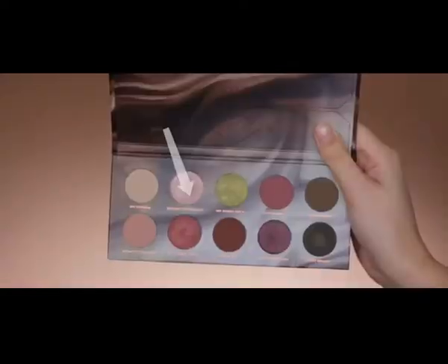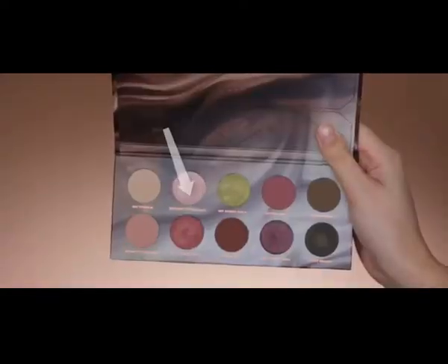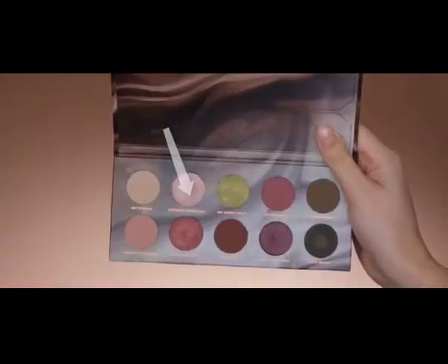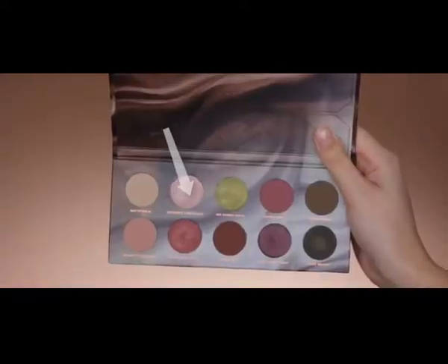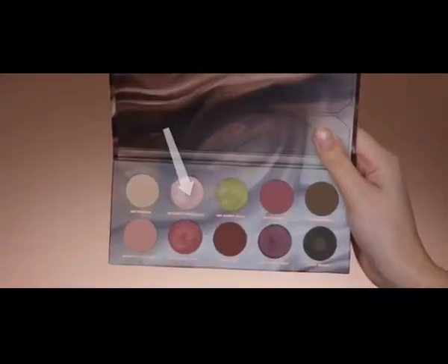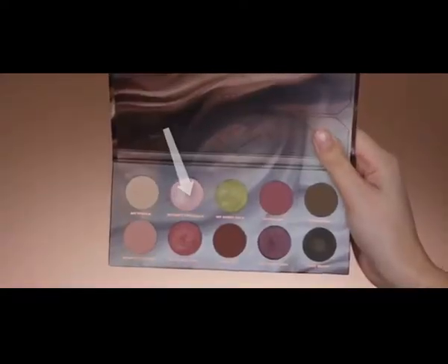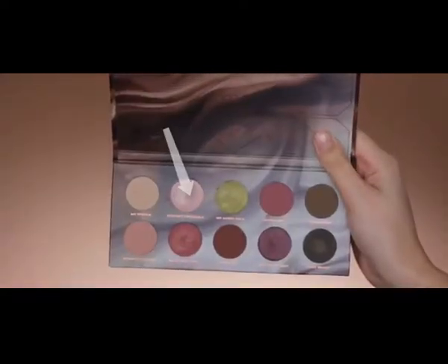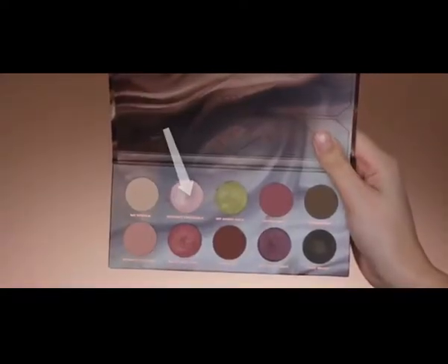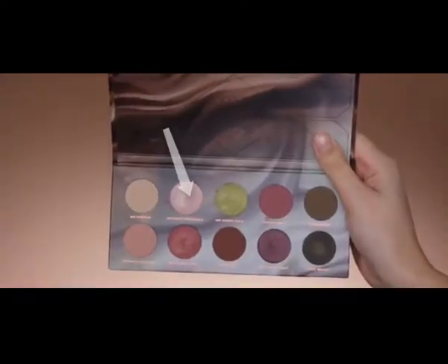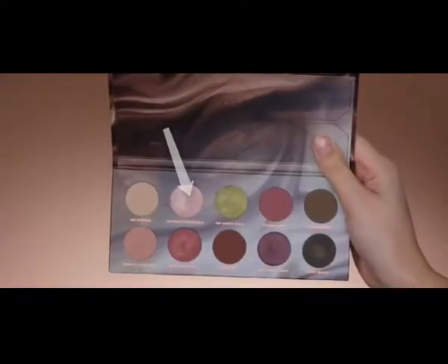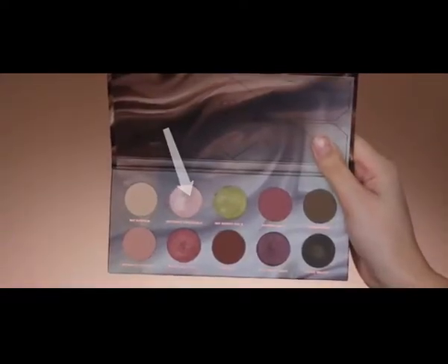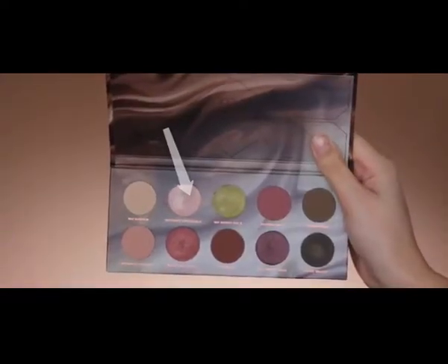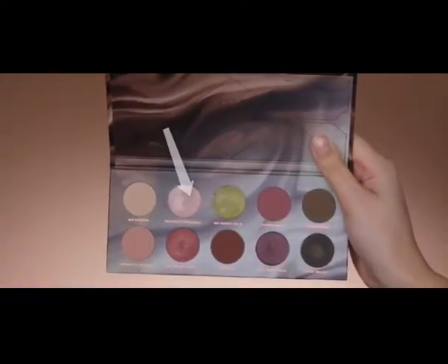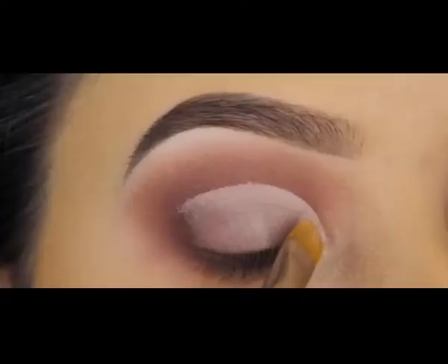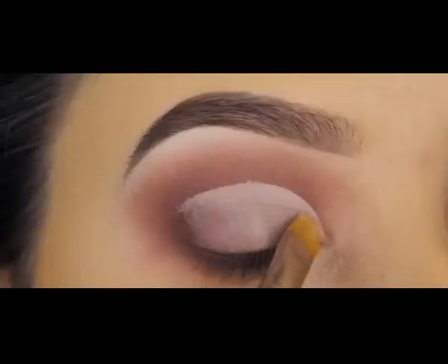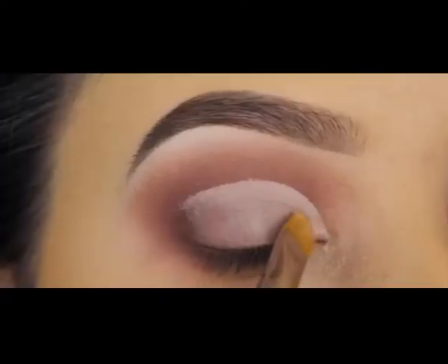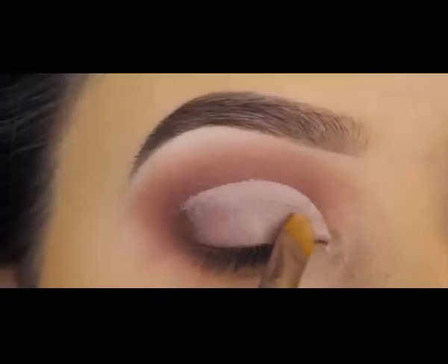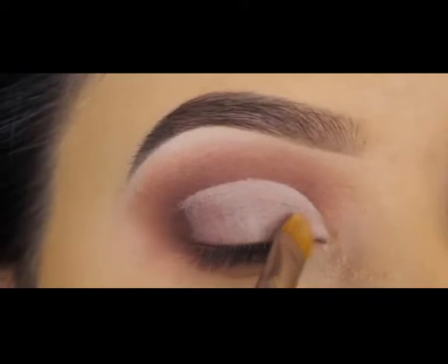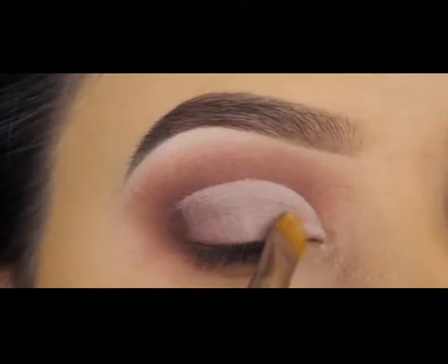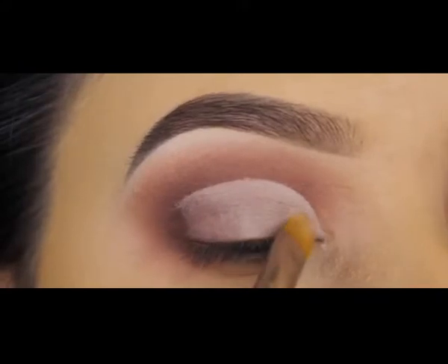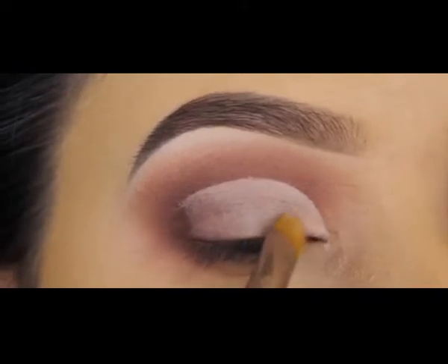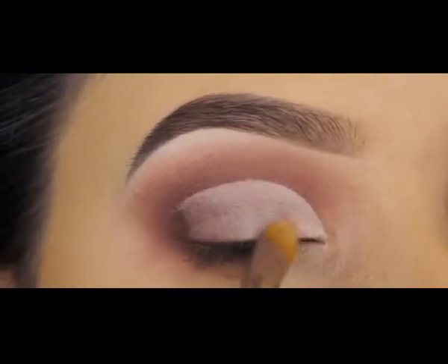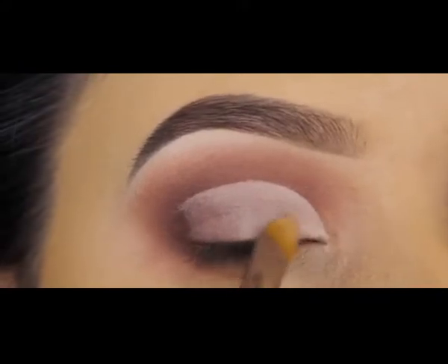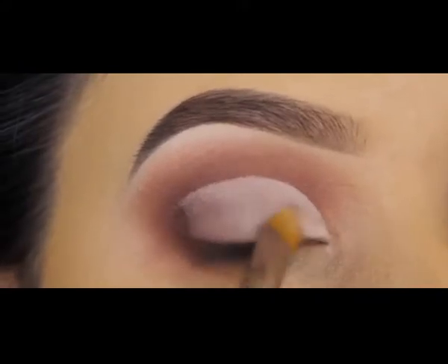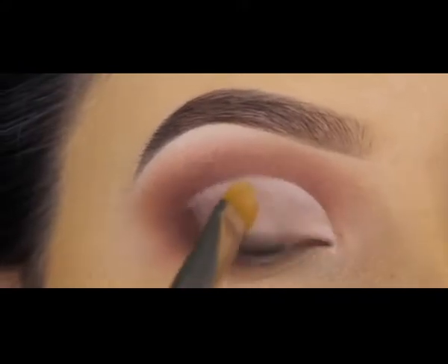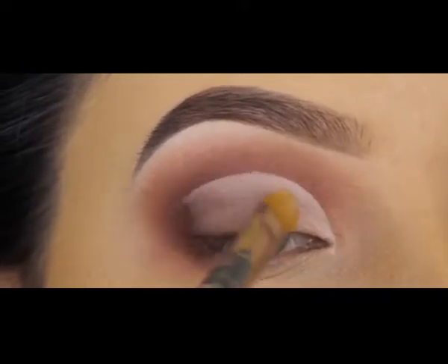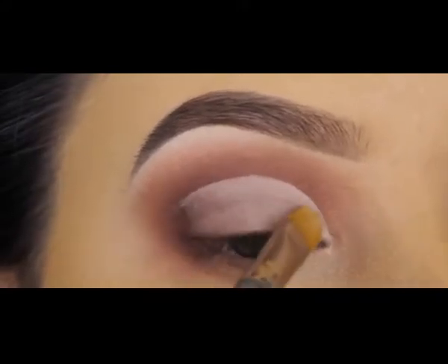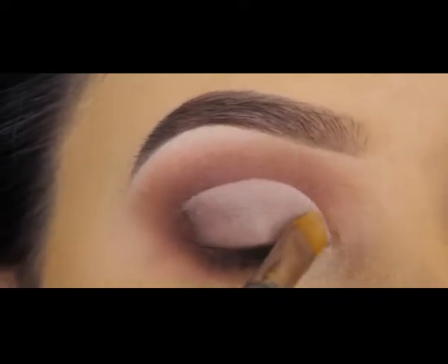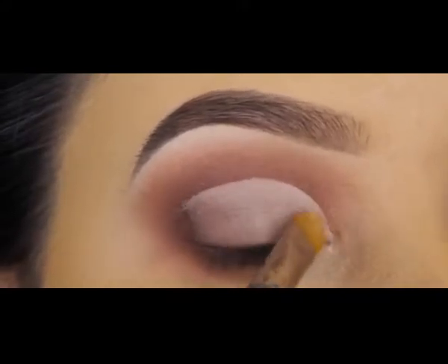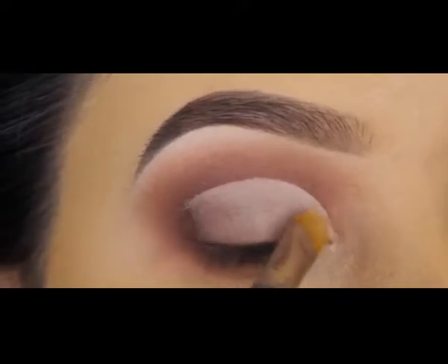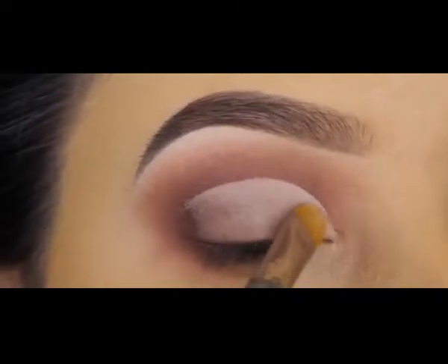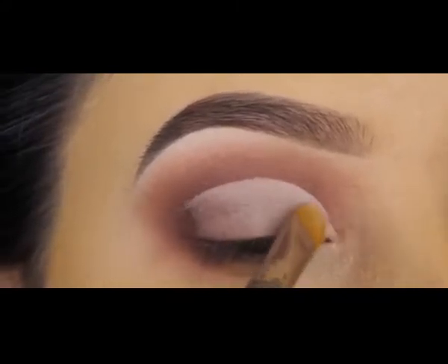Now that I'm done applying the concealer, I'm going in with a light pink shade and applying this at the beginning of my eyelid.